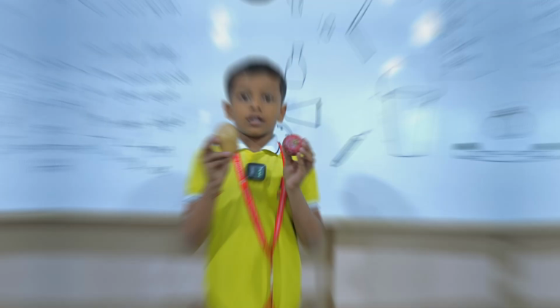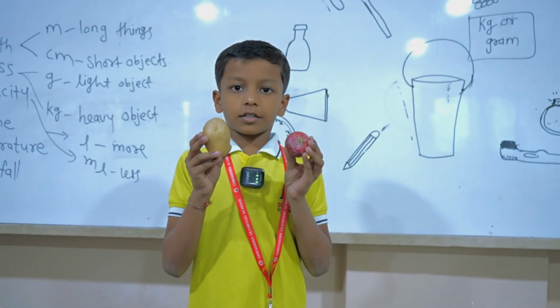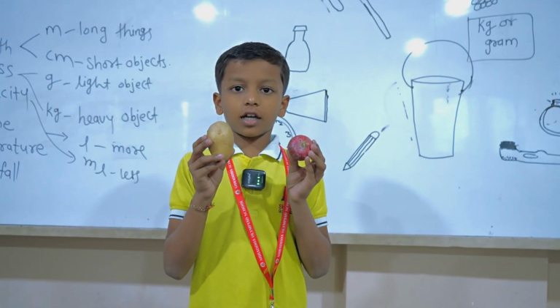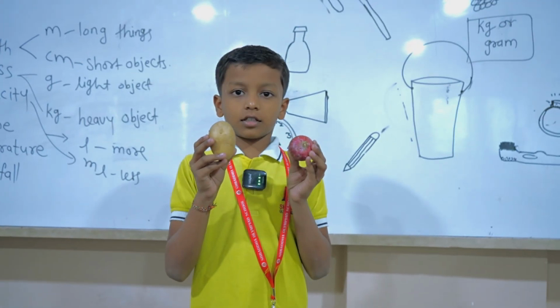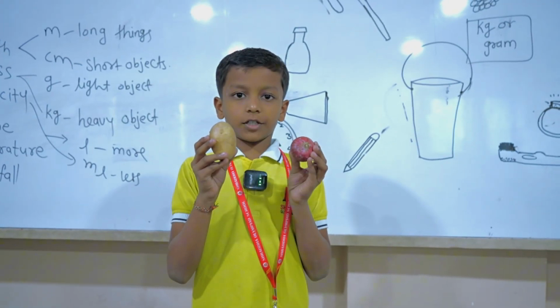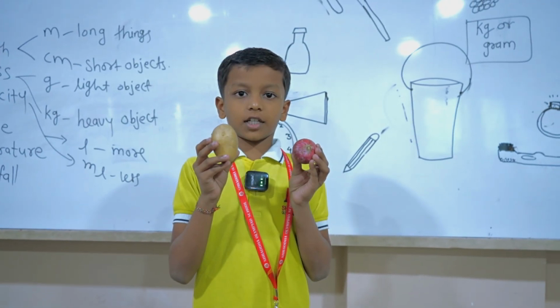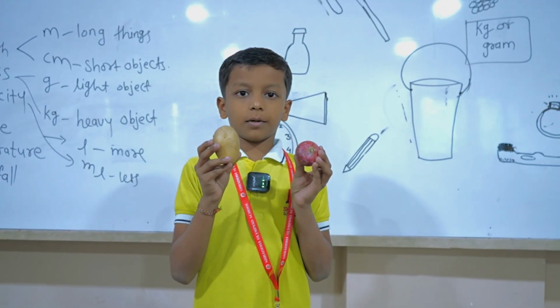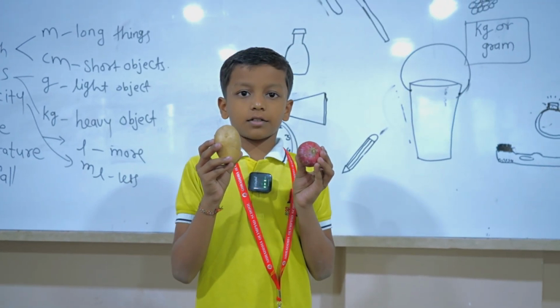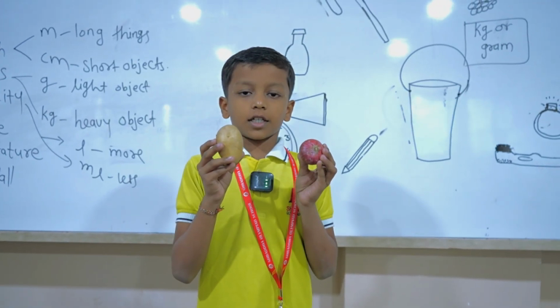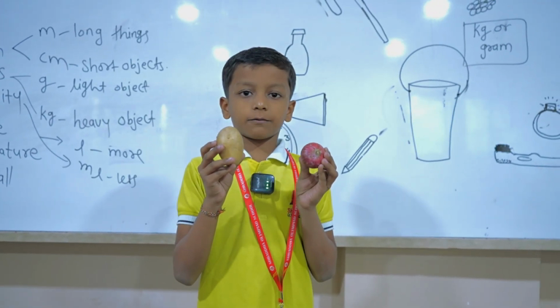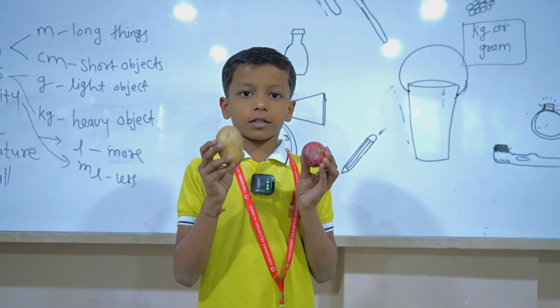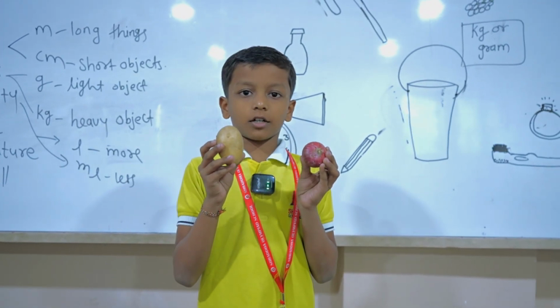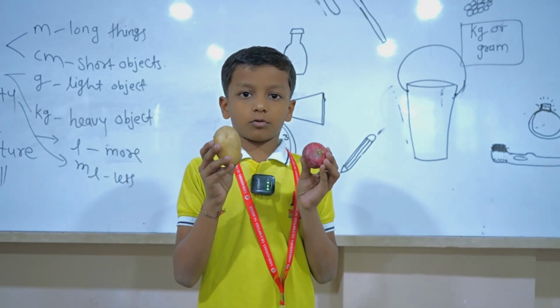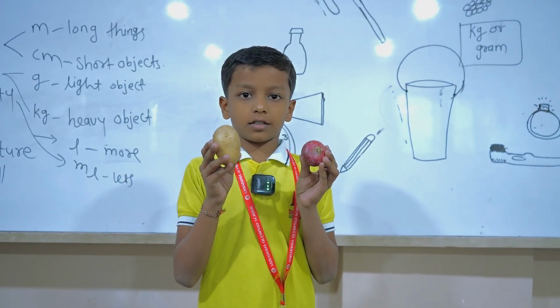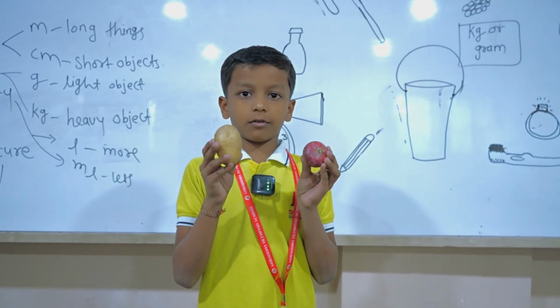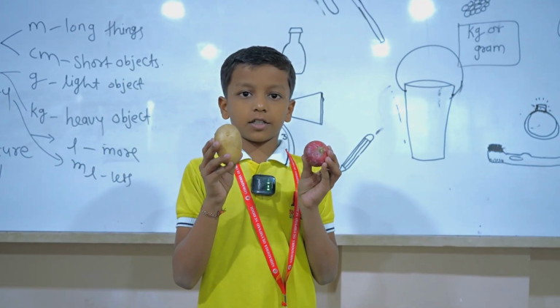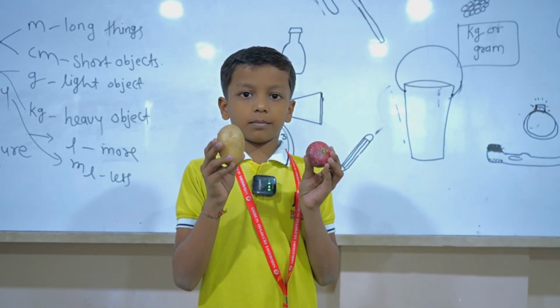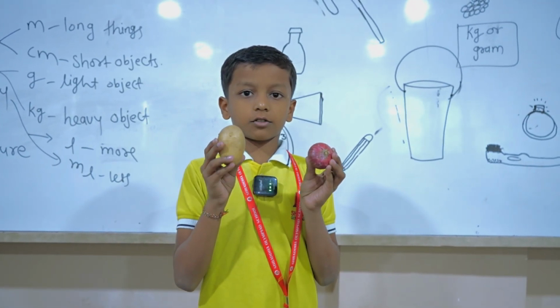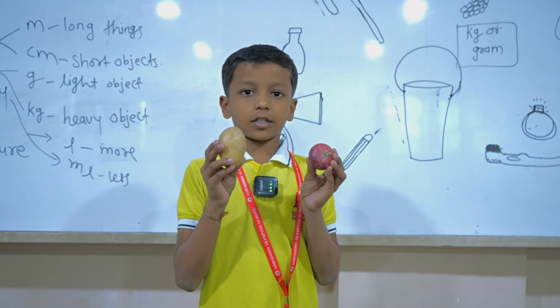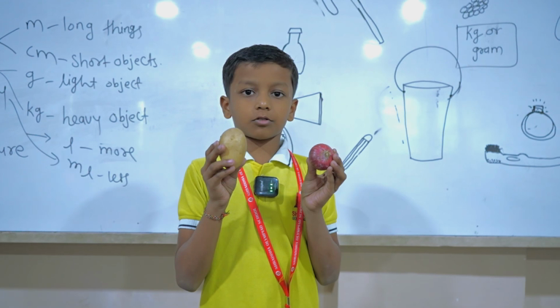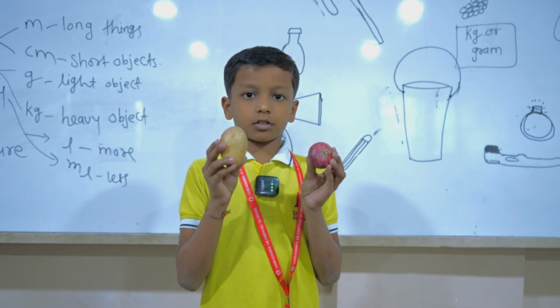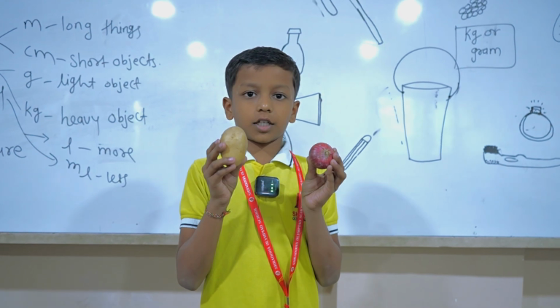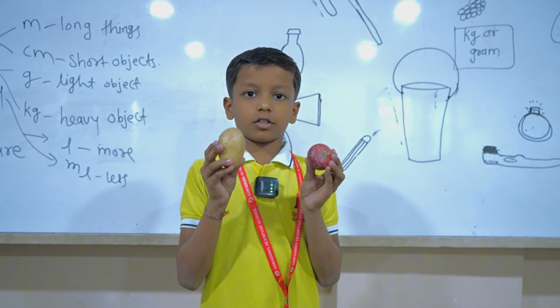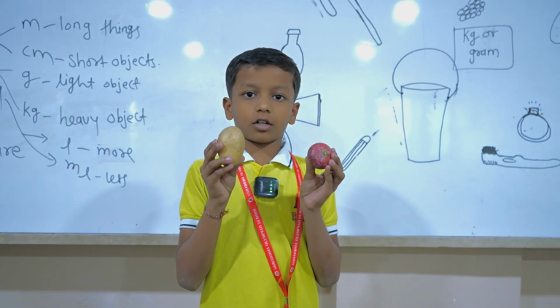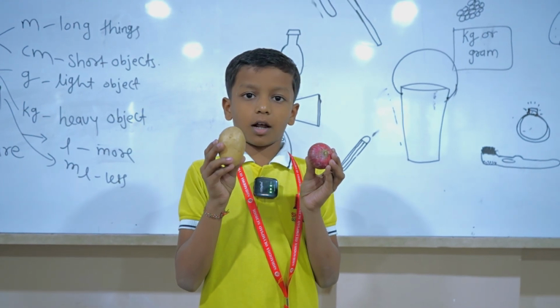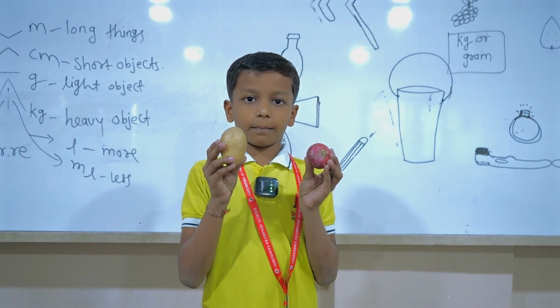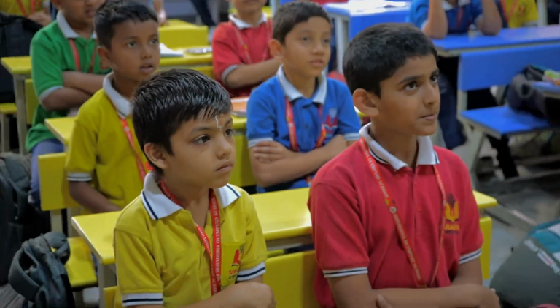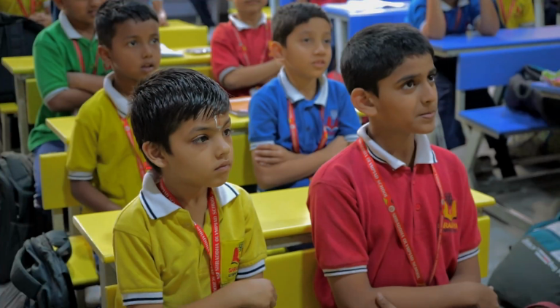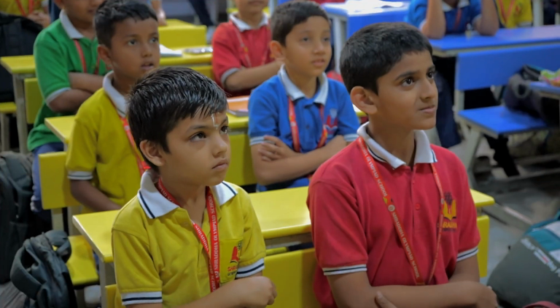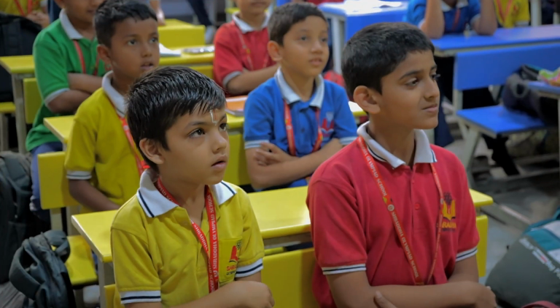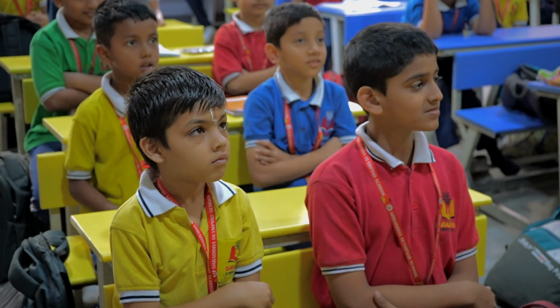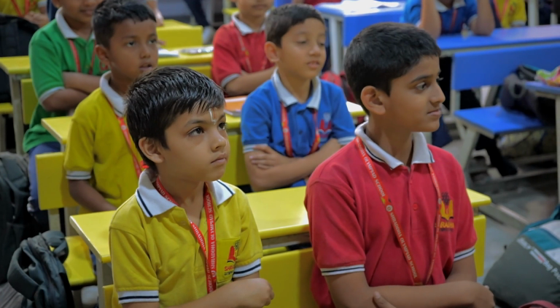These are the vegetables. If we want to measure vegetables, we use kg or gram. We also measure things like sugar the same way.